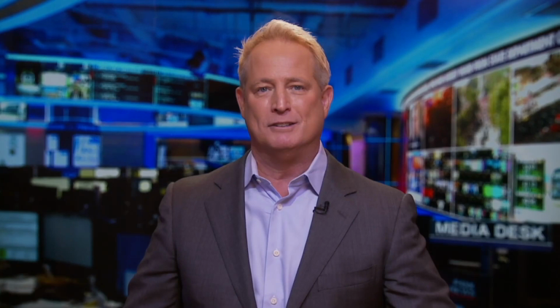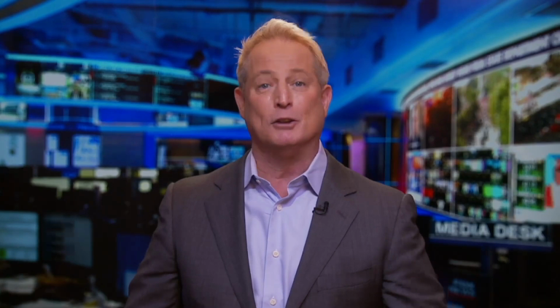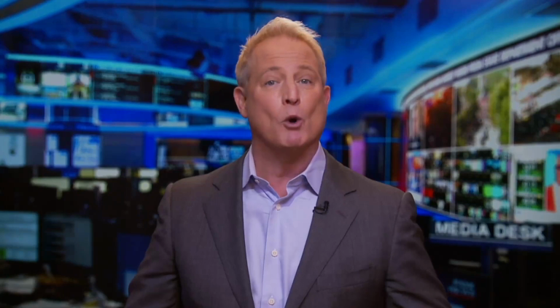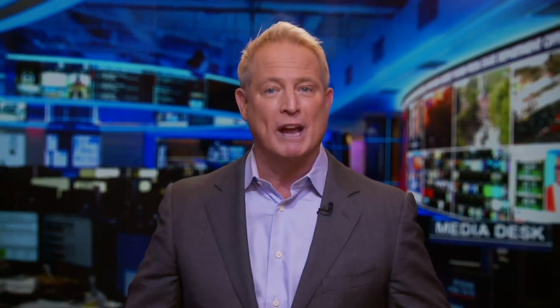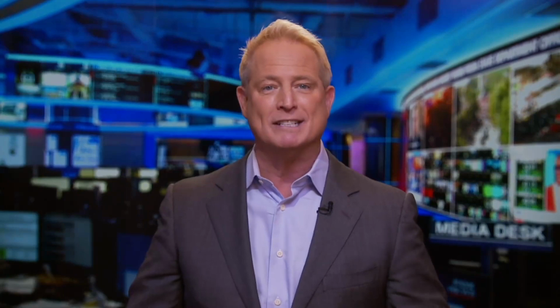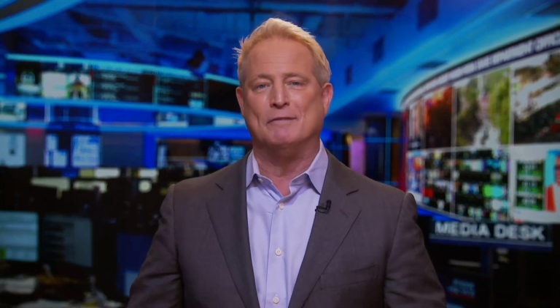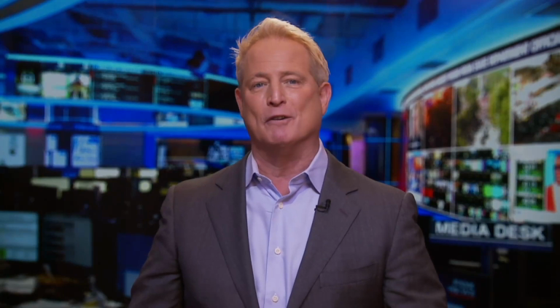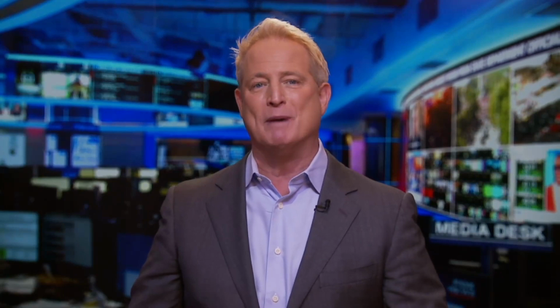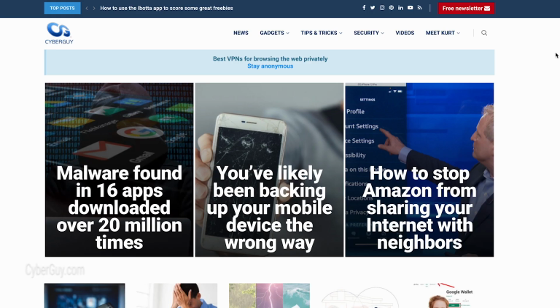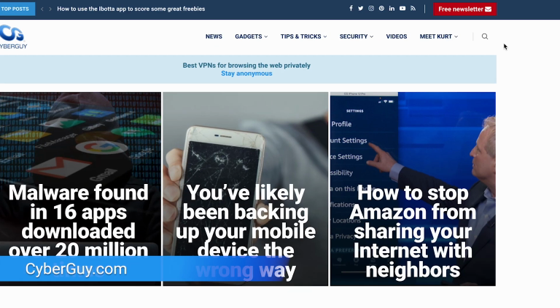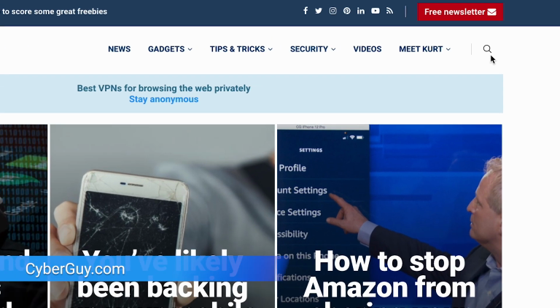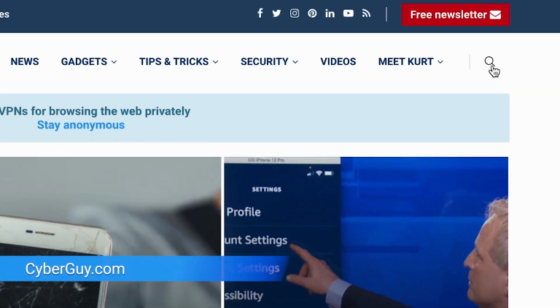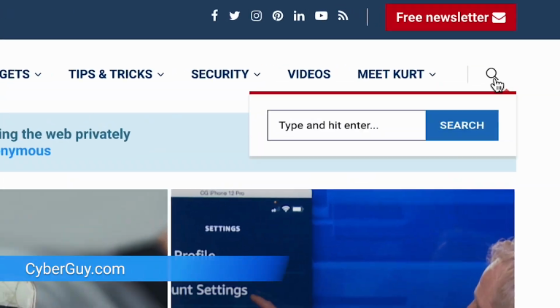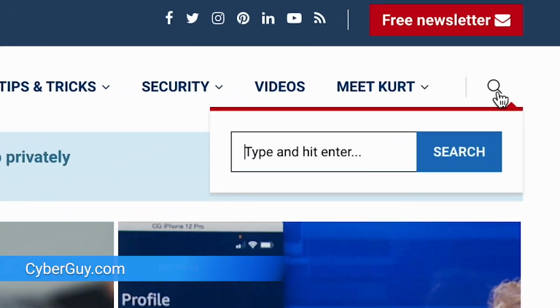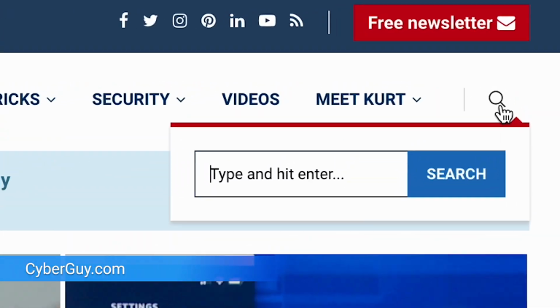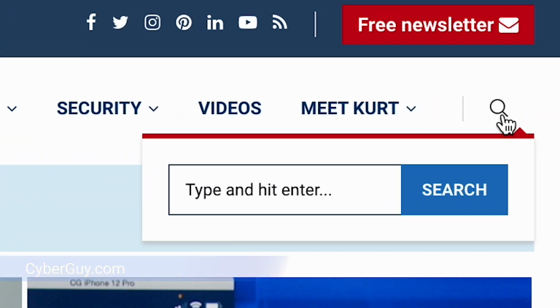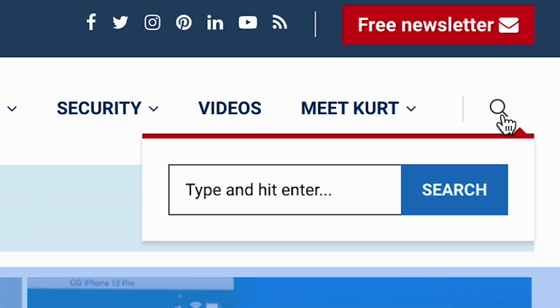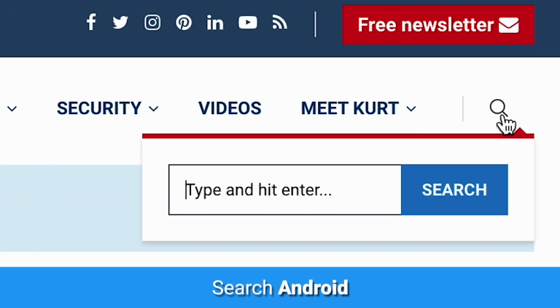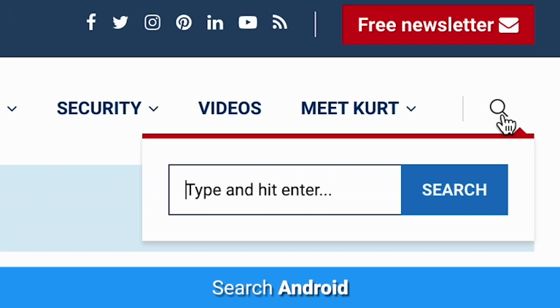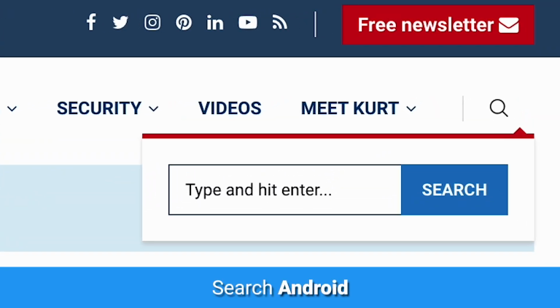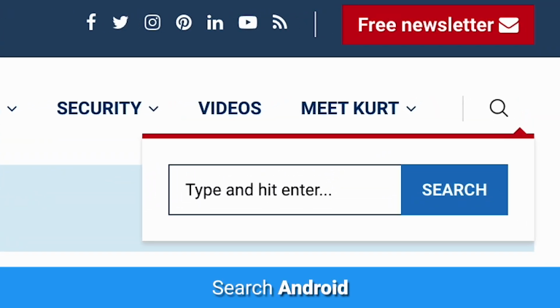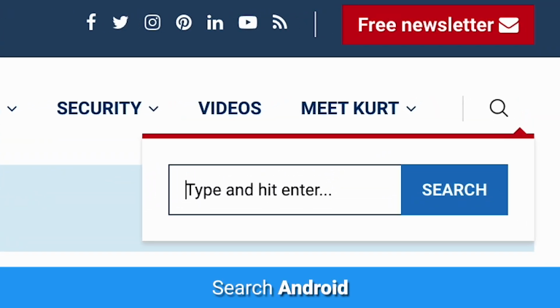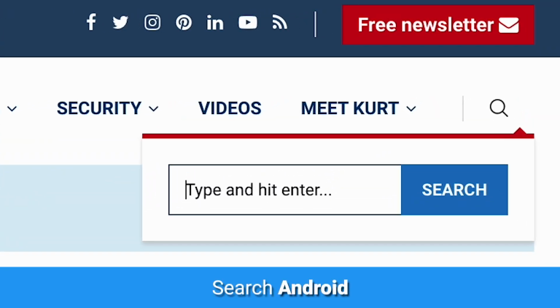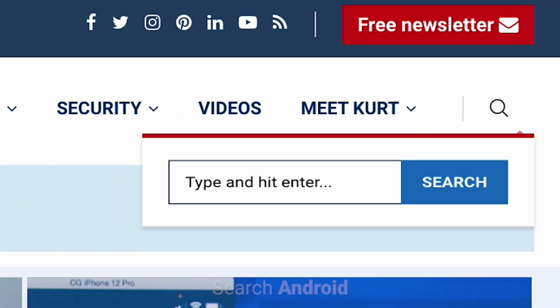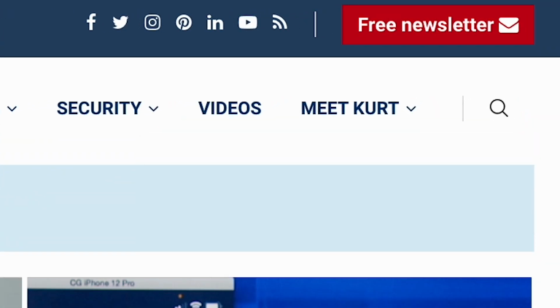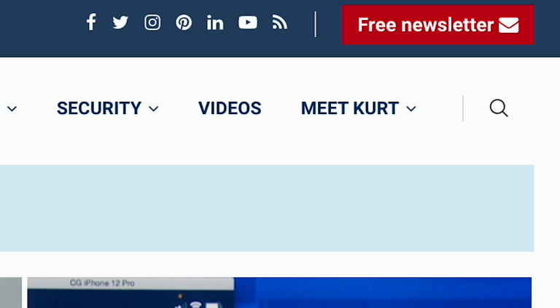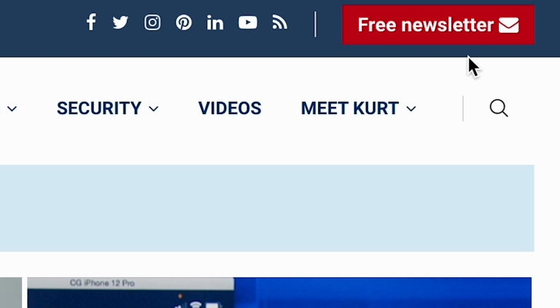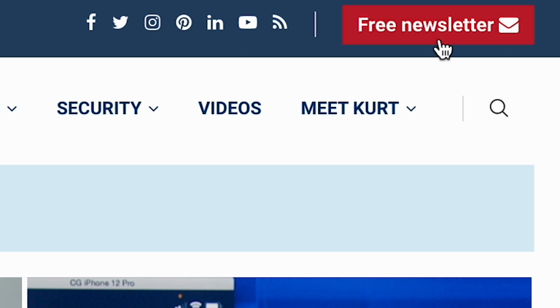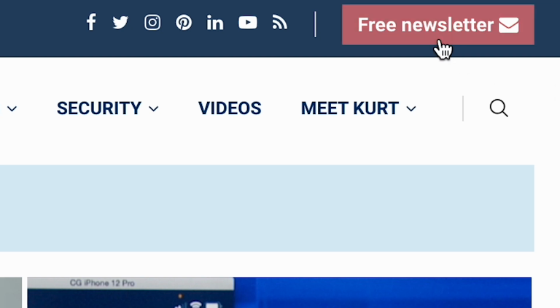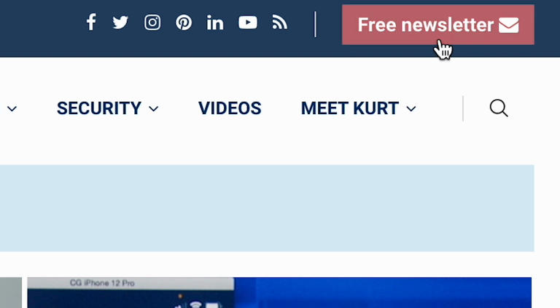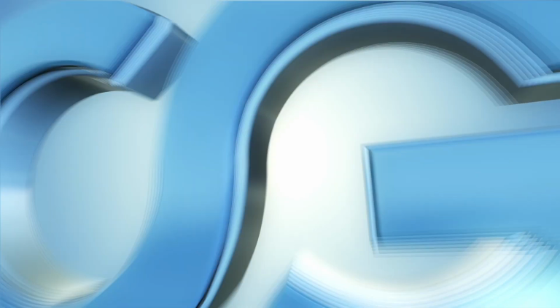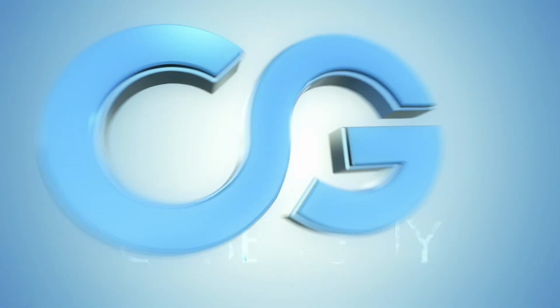To learn more ways to save your phone's battery power, head to CyberGuy.com and search Android. And while you're there, sign up for my free newsletter.